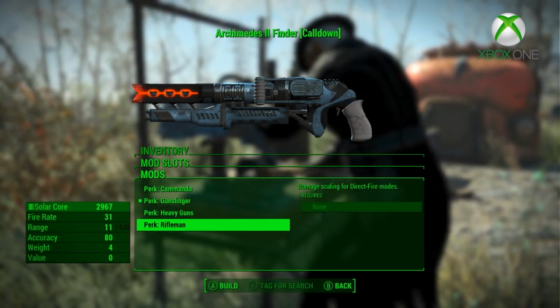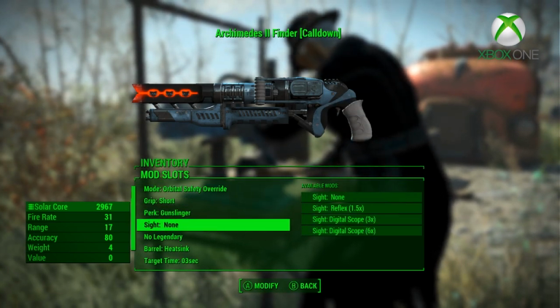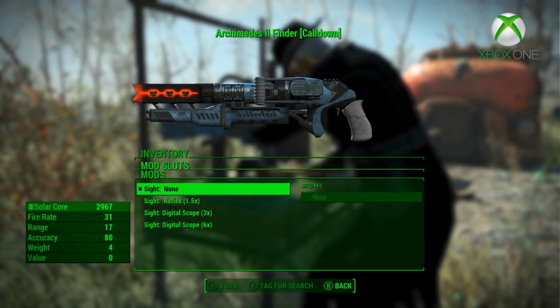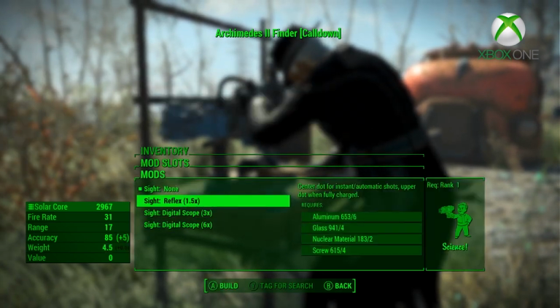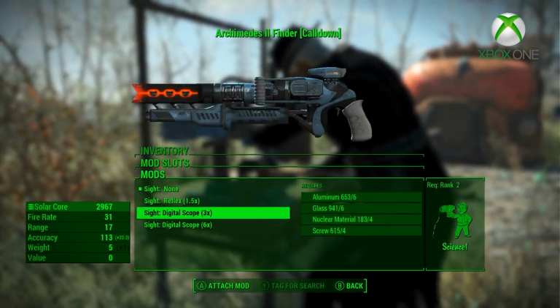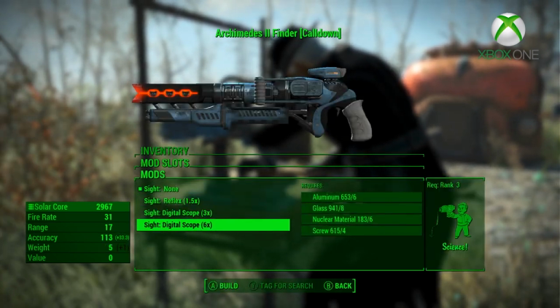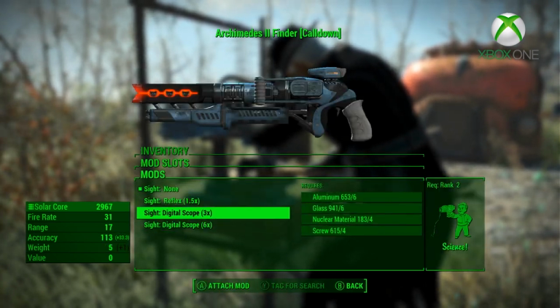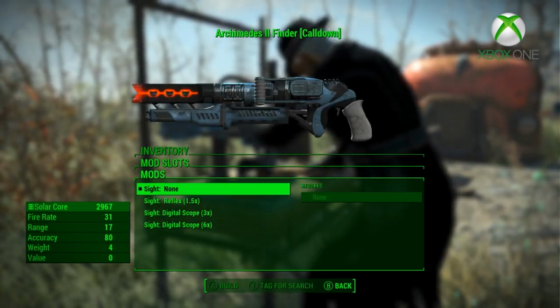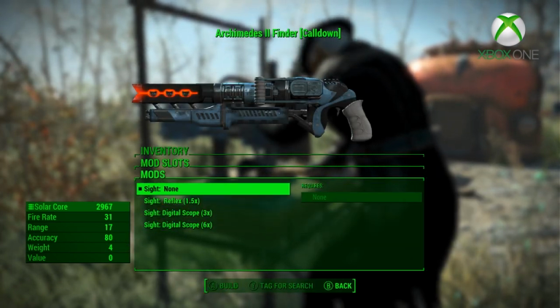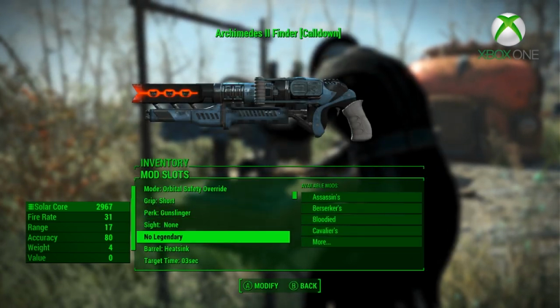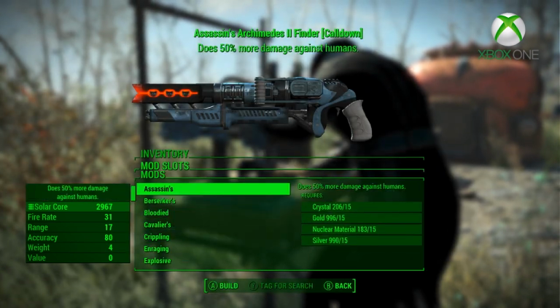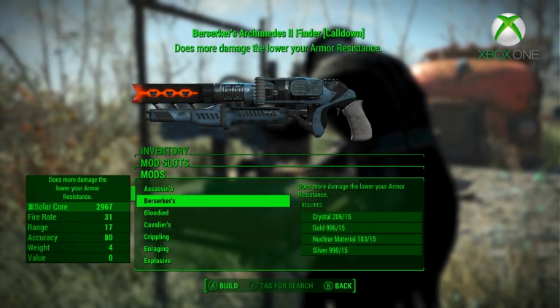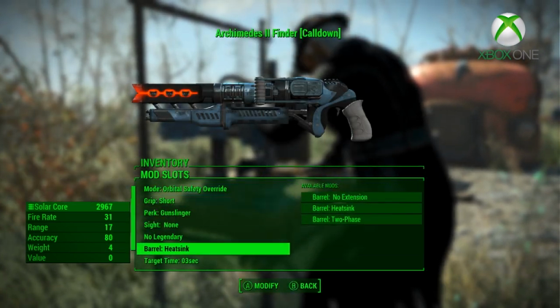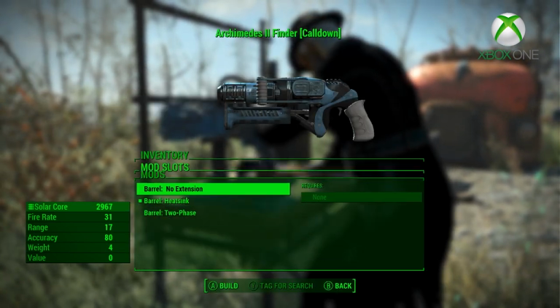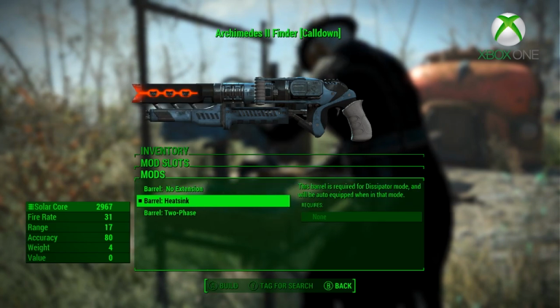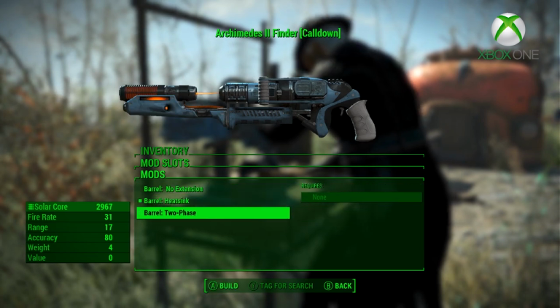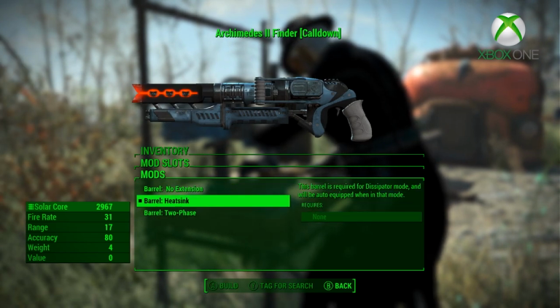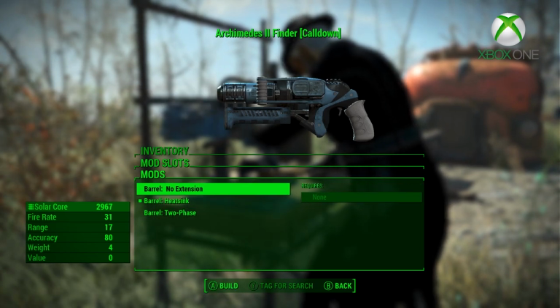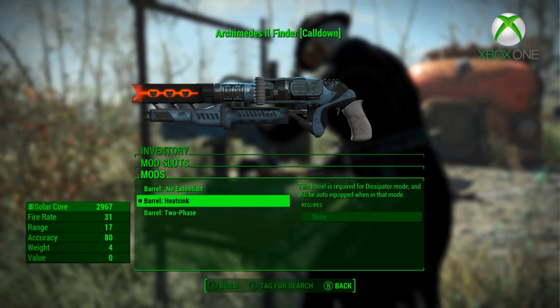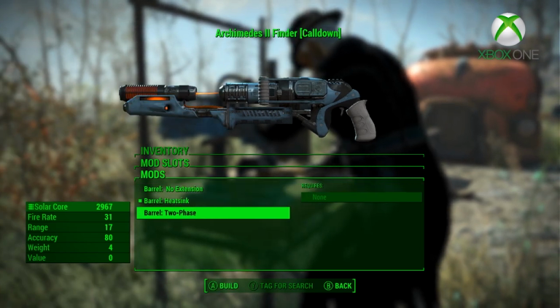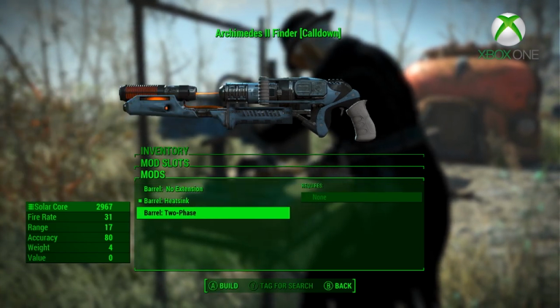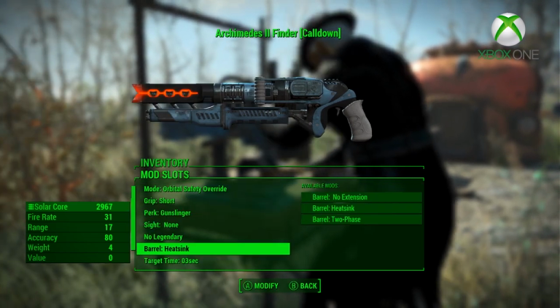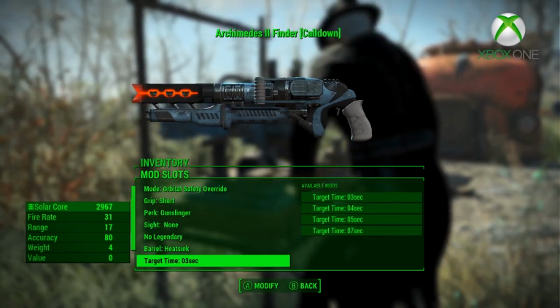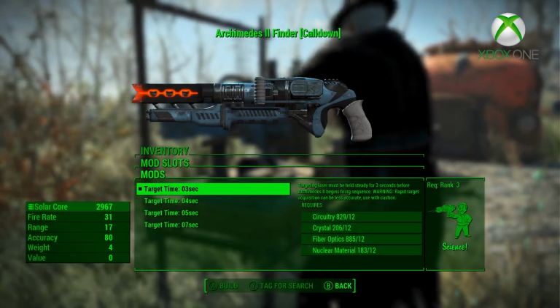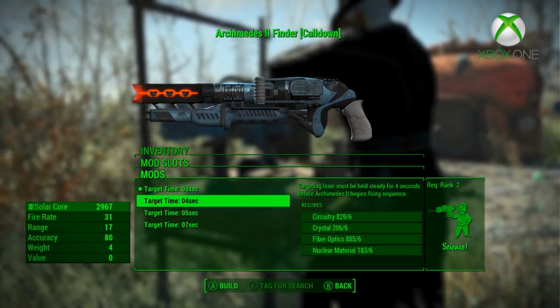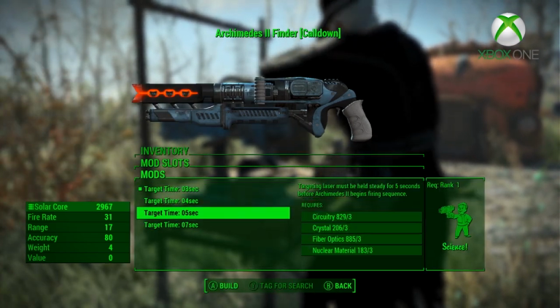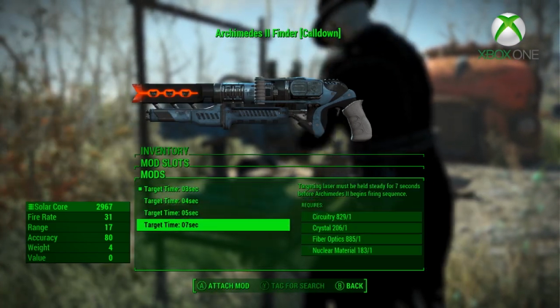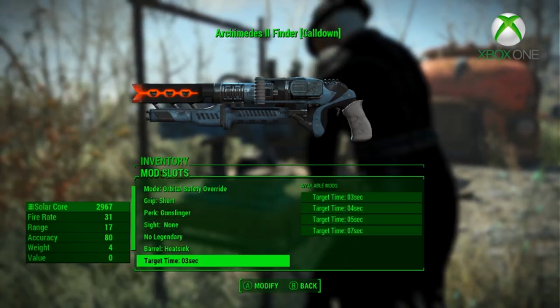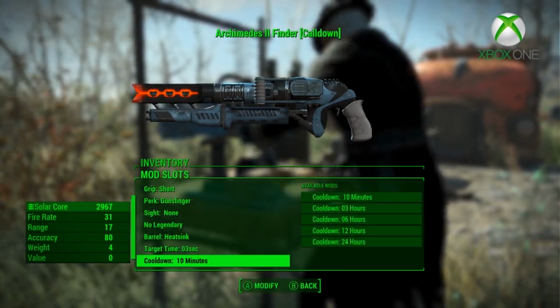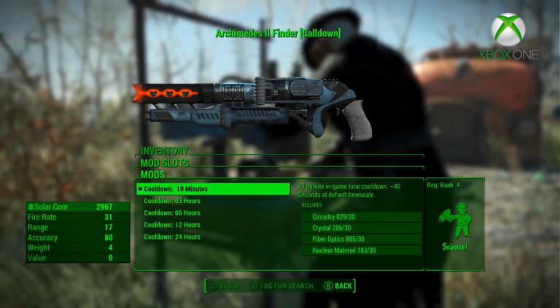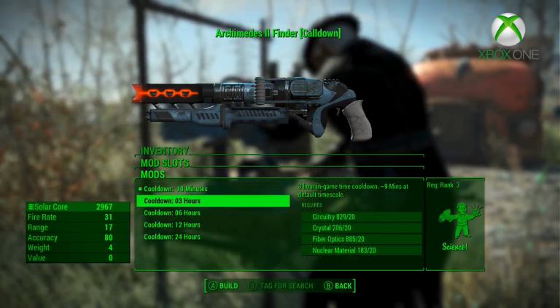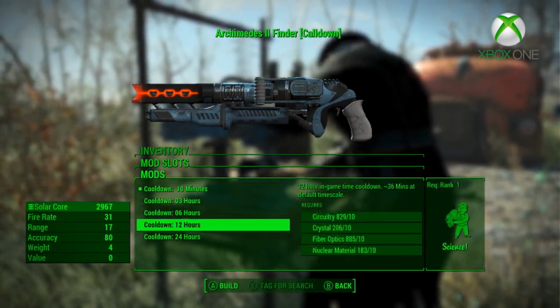Customization options include three firing modes, three grips, three barrels, target time, cooldown time, three sights, and 14 skins to choose from.